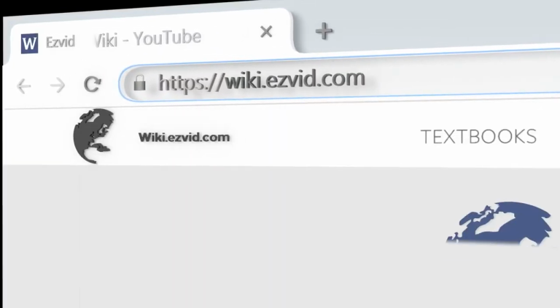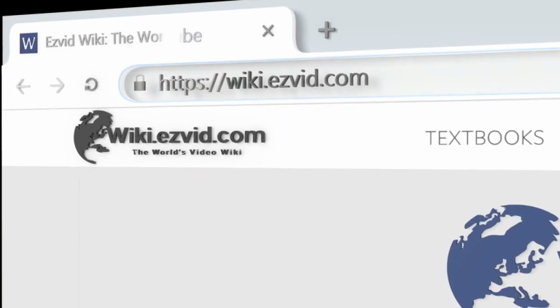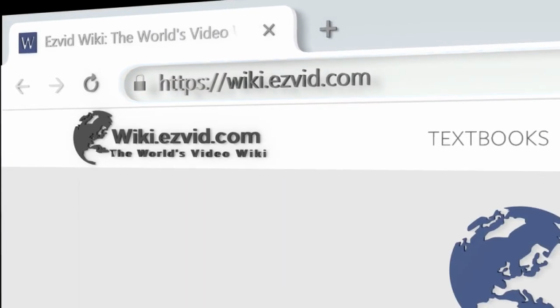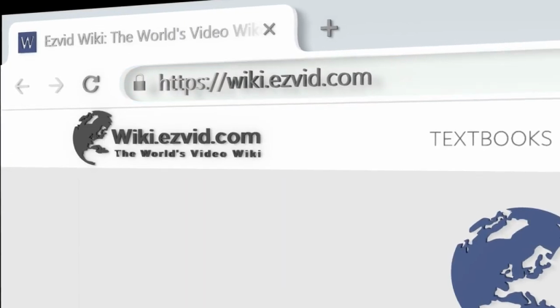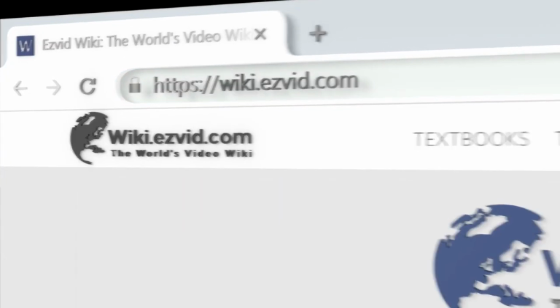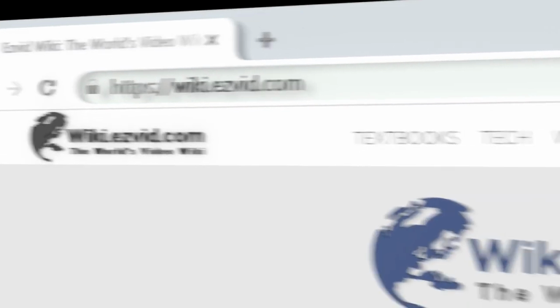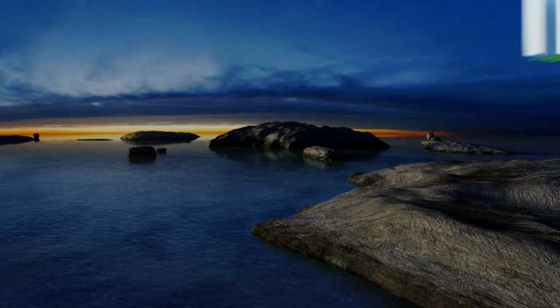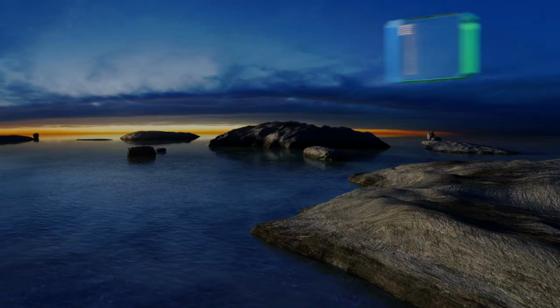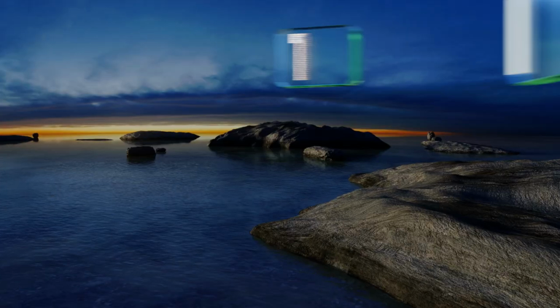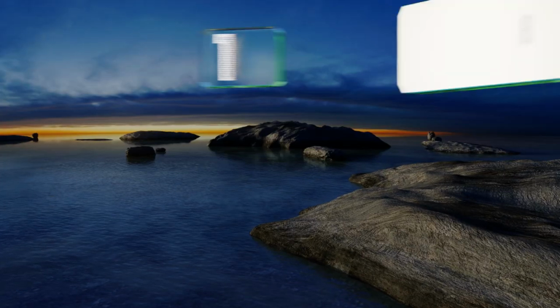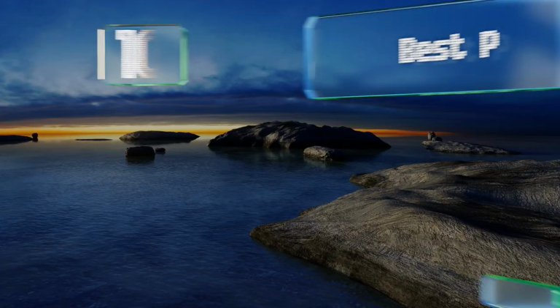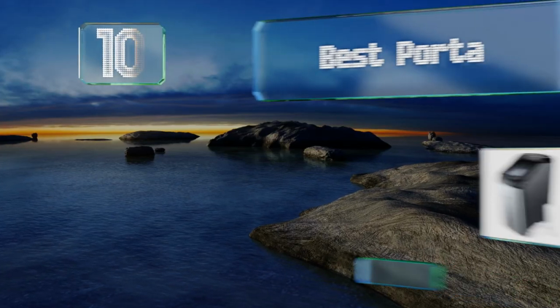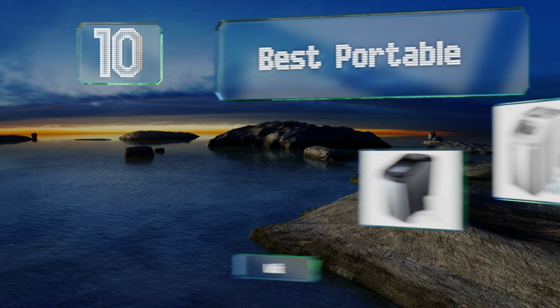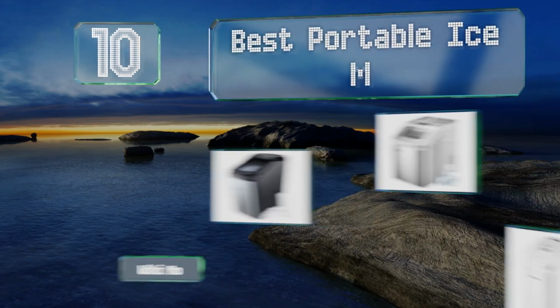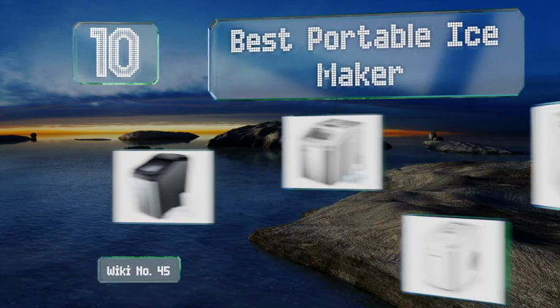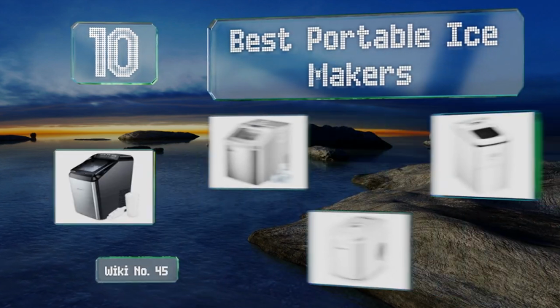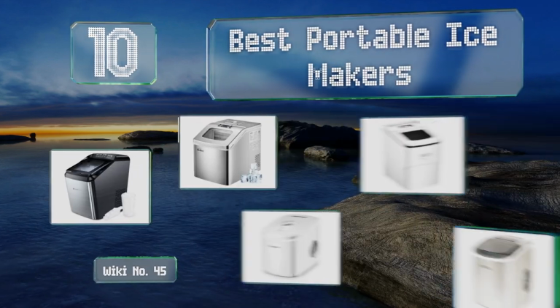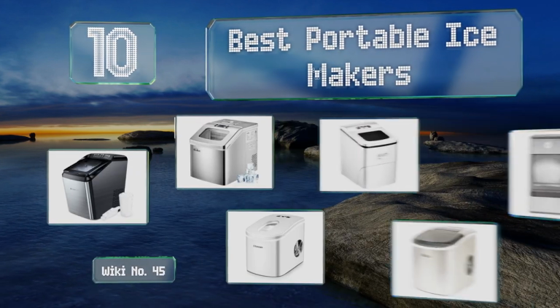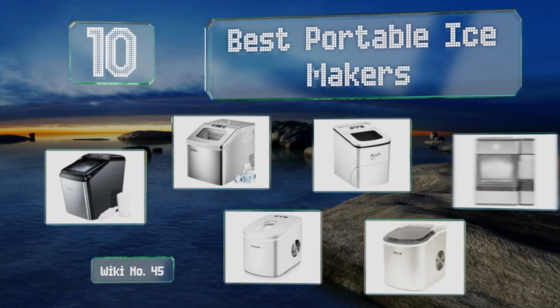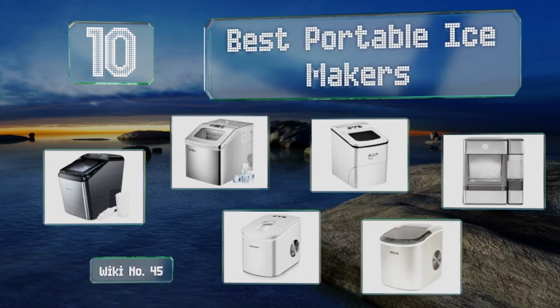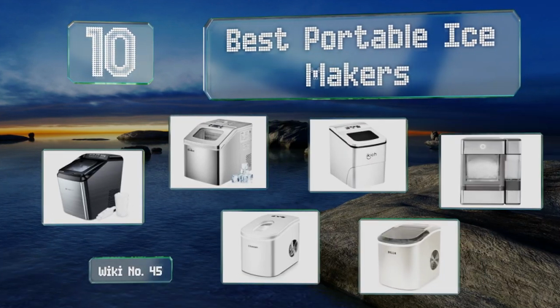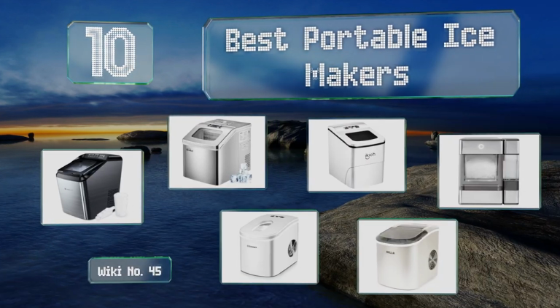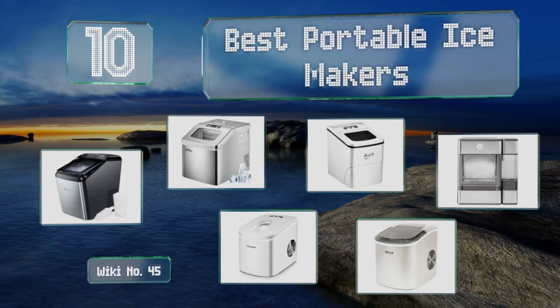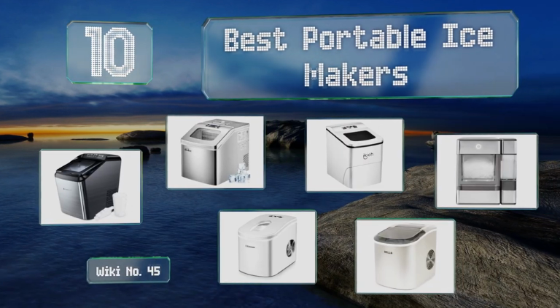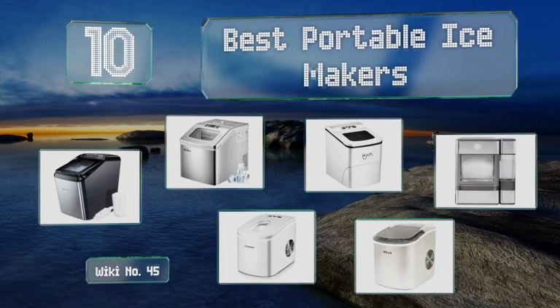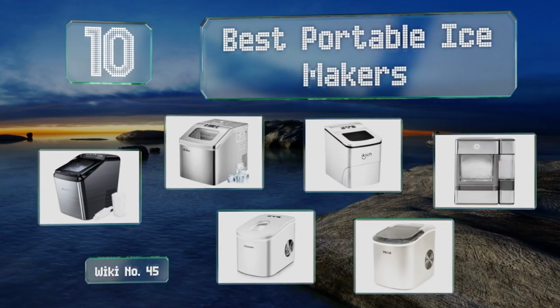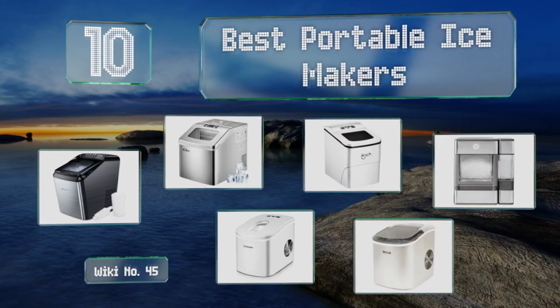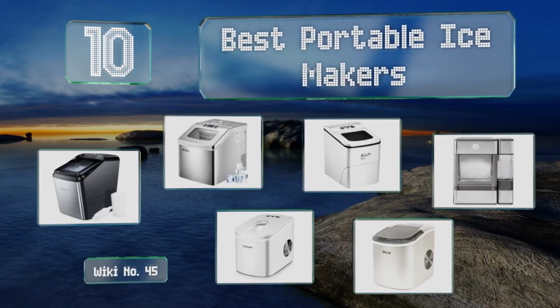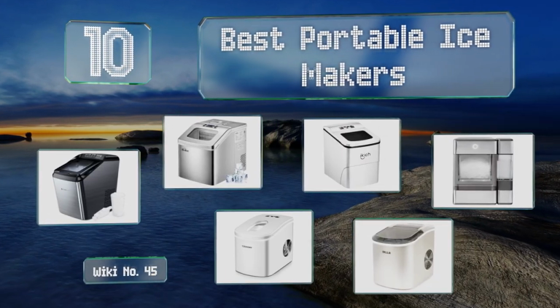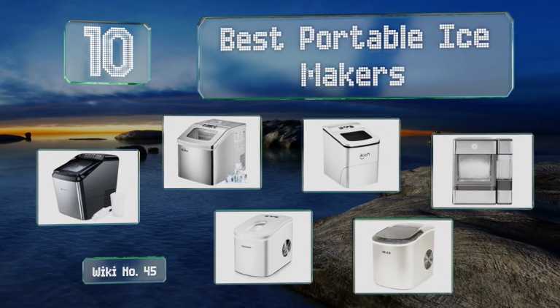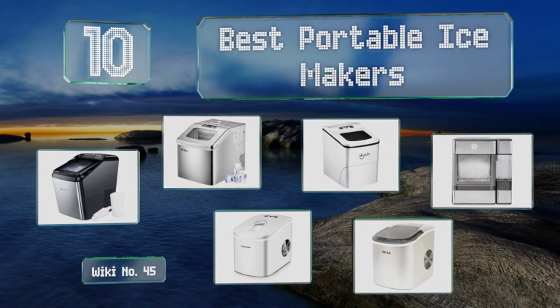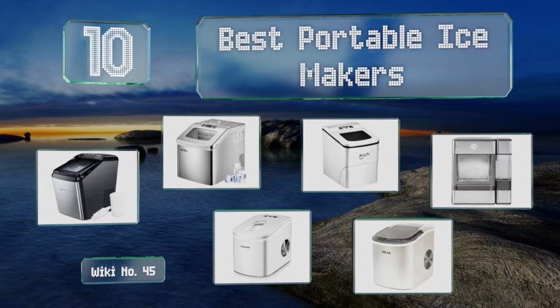EasyVid presents the 10 best portable ice makers. Let's get started with the list.